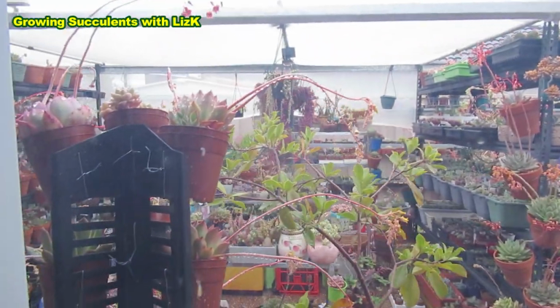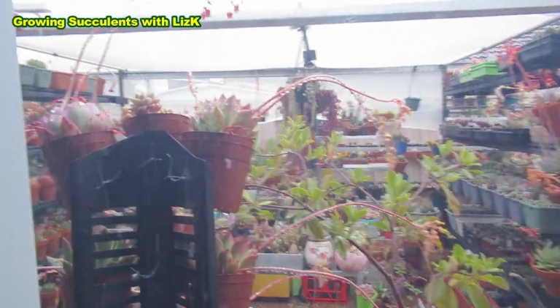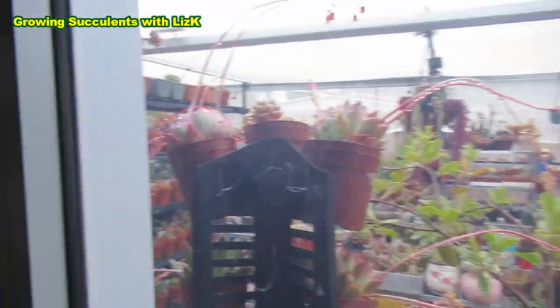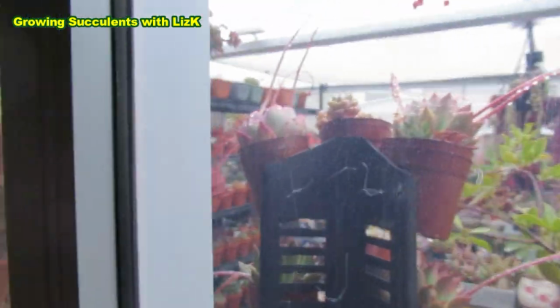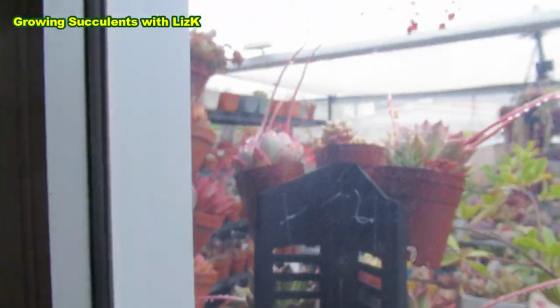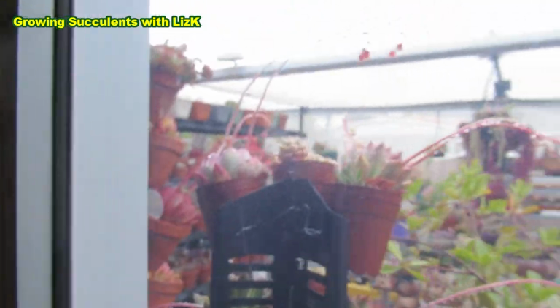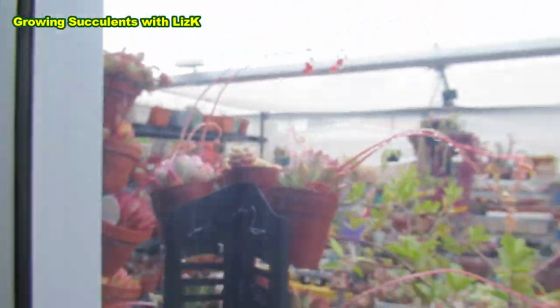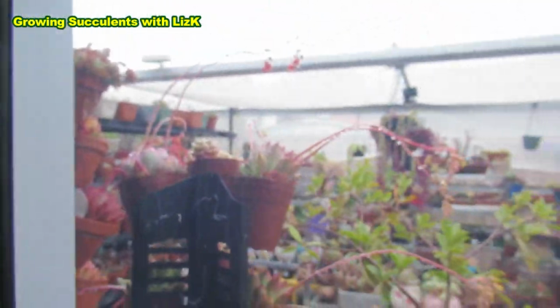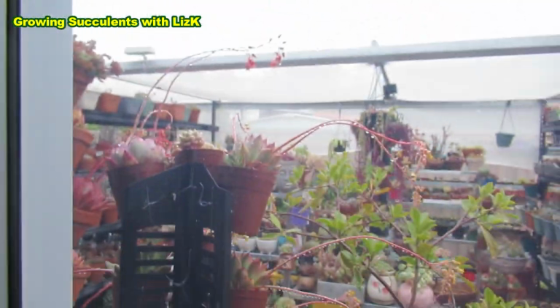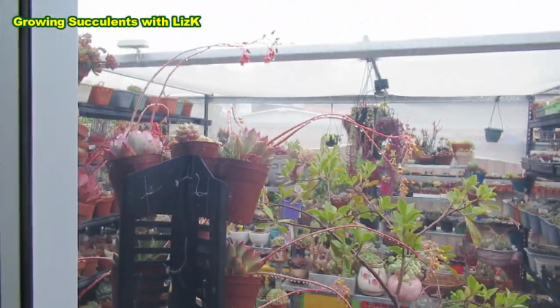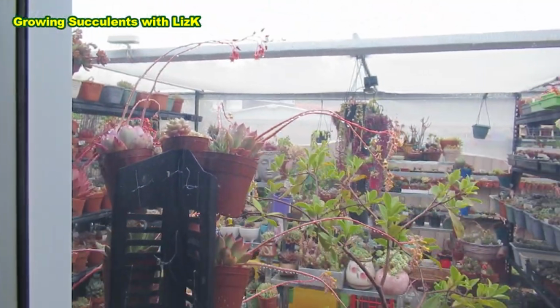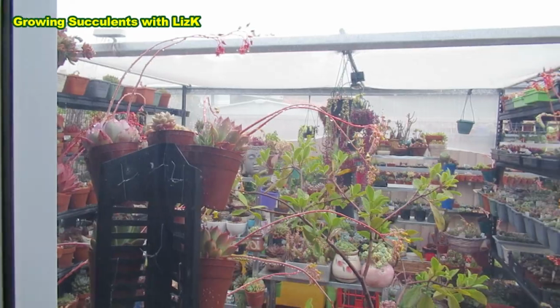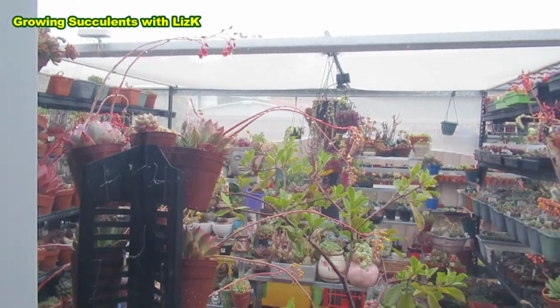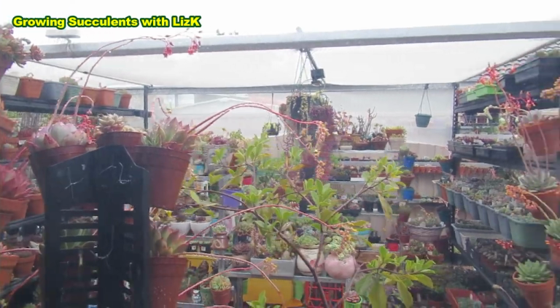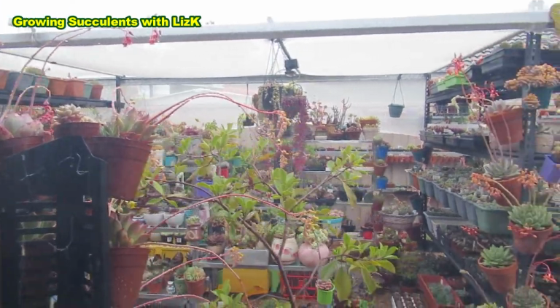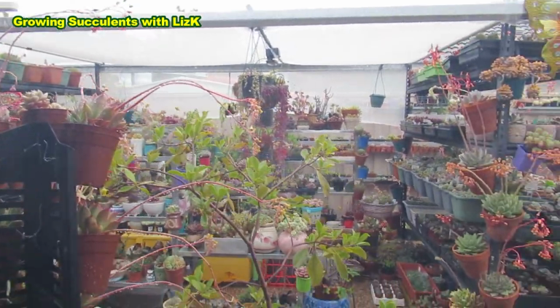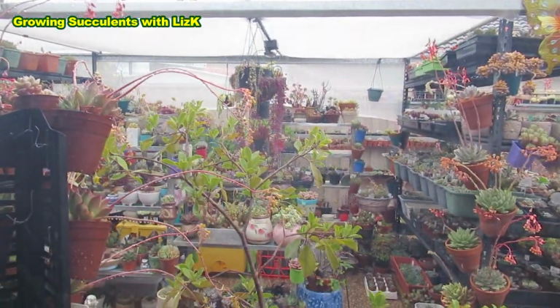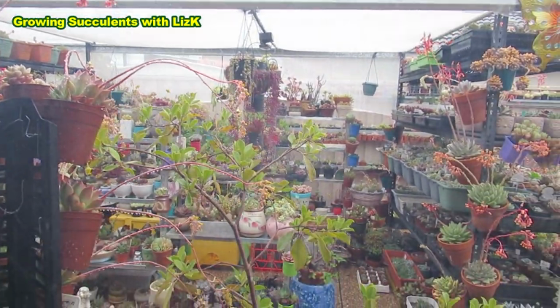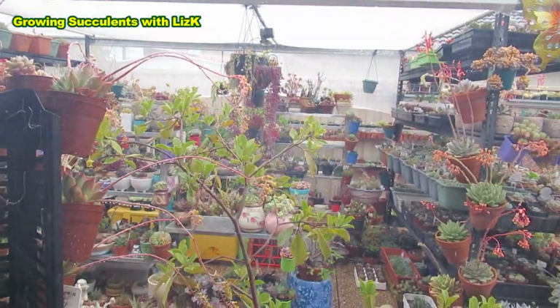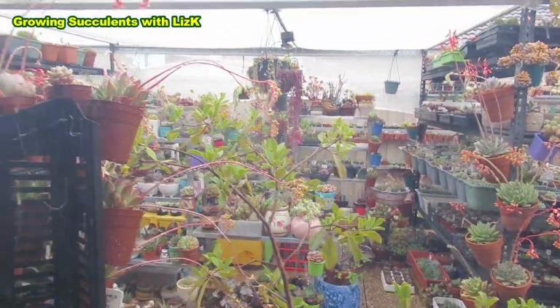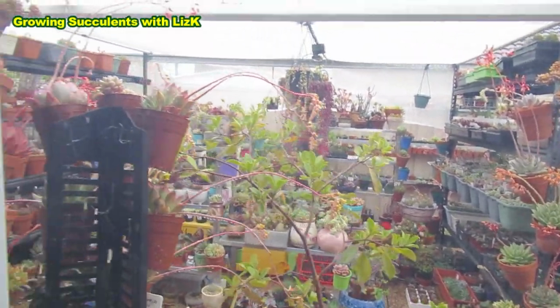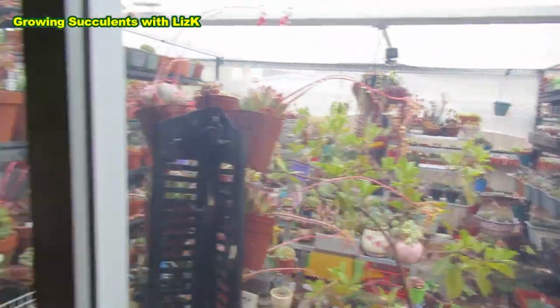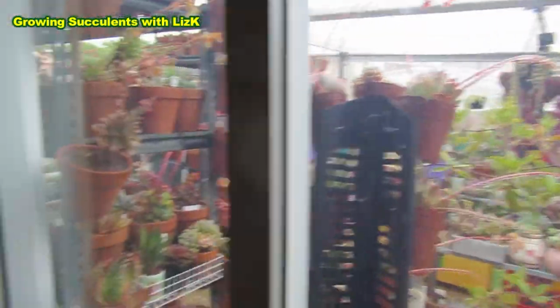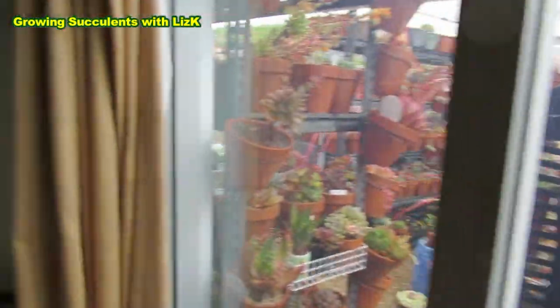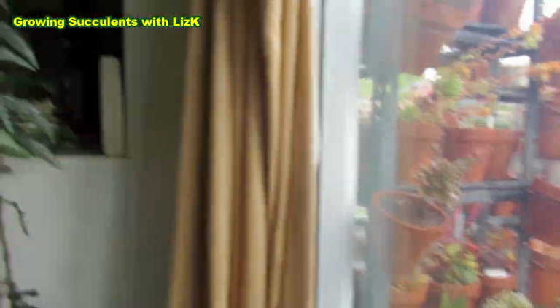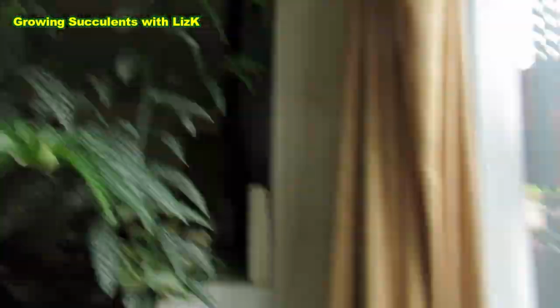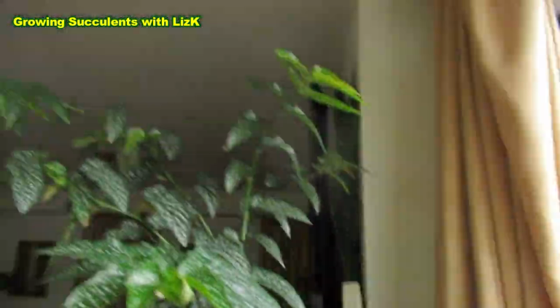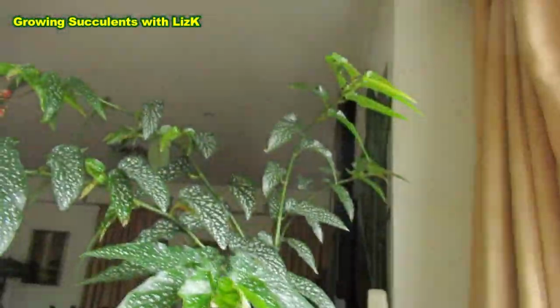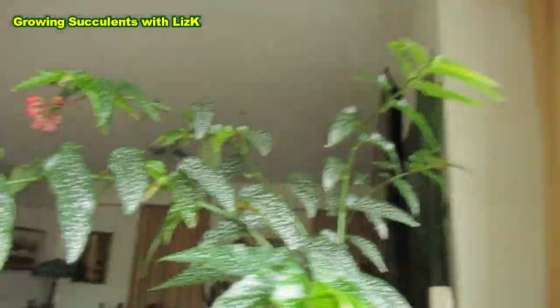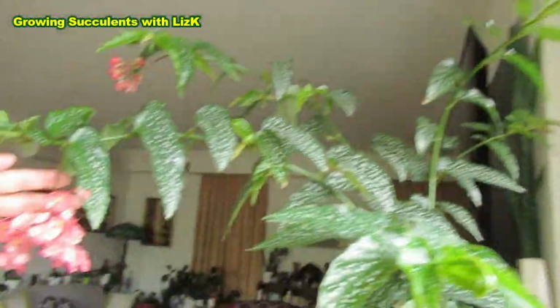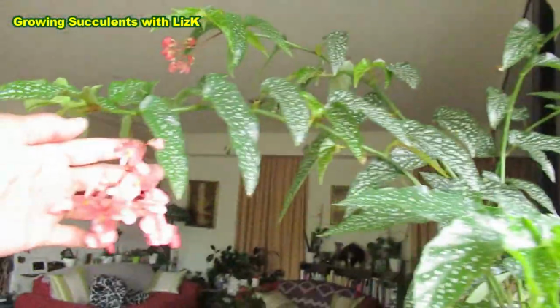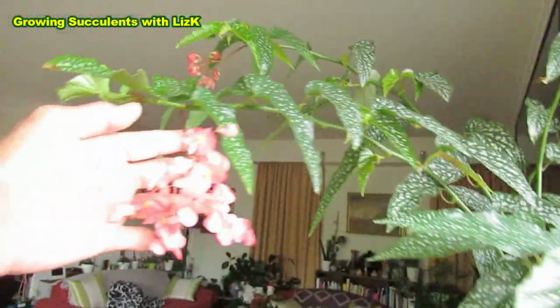Everything is flowering, even indoors. Look — my begonia!